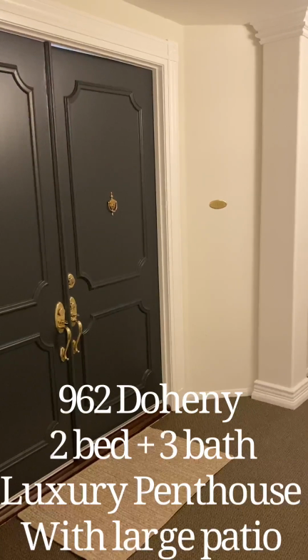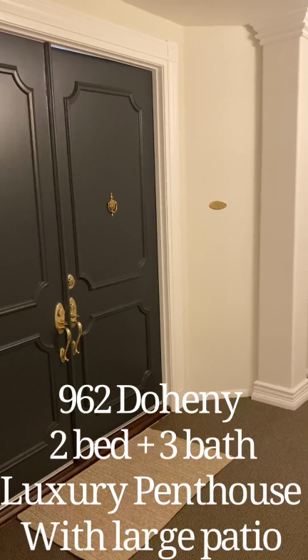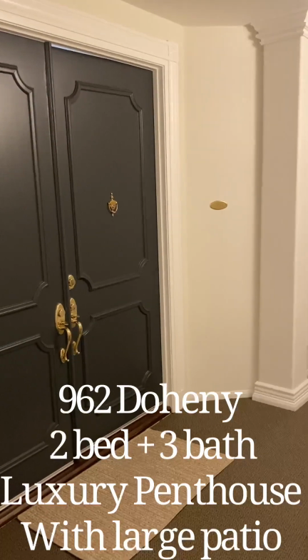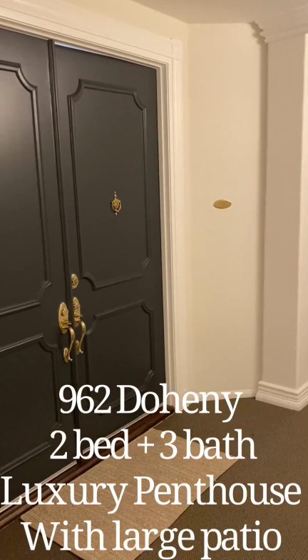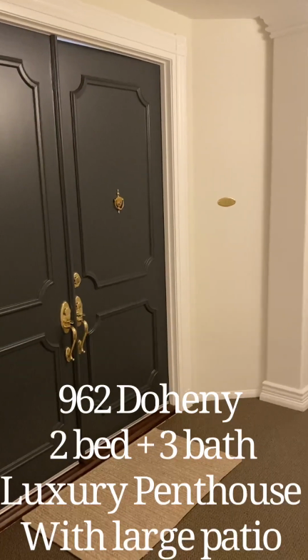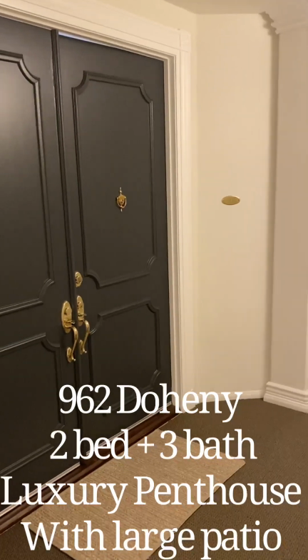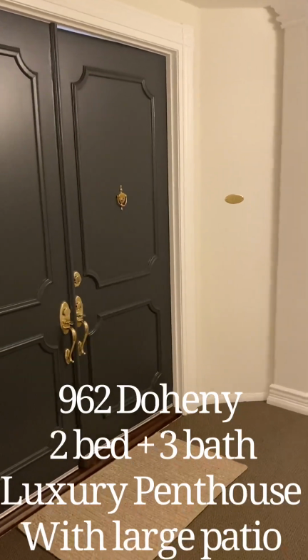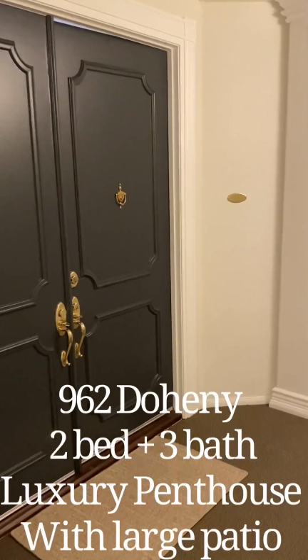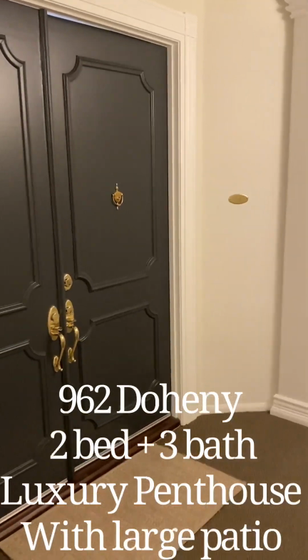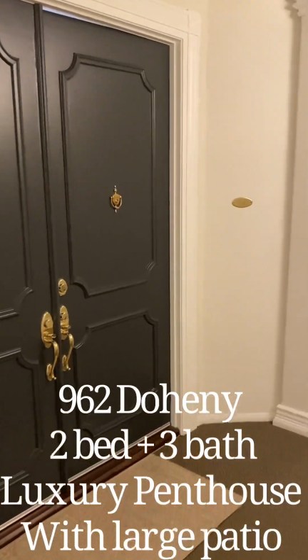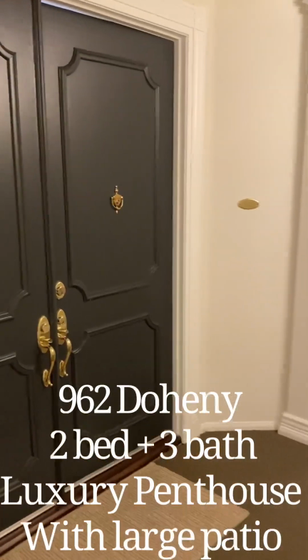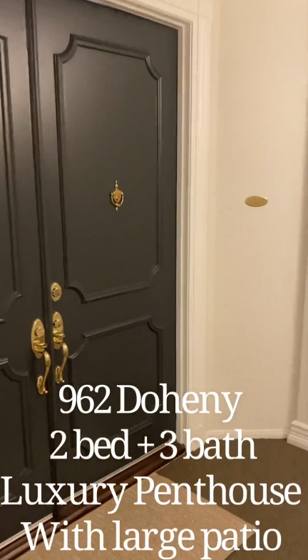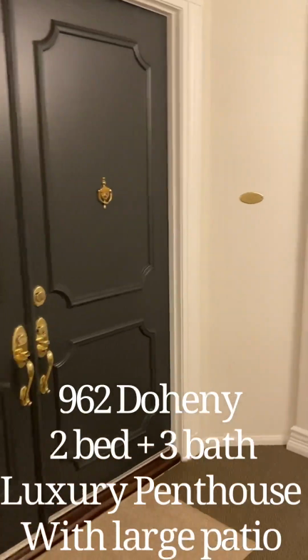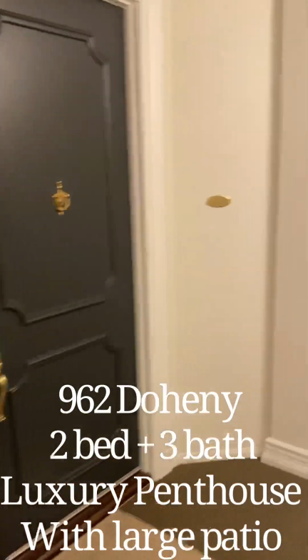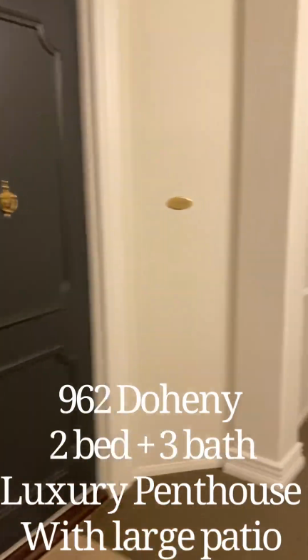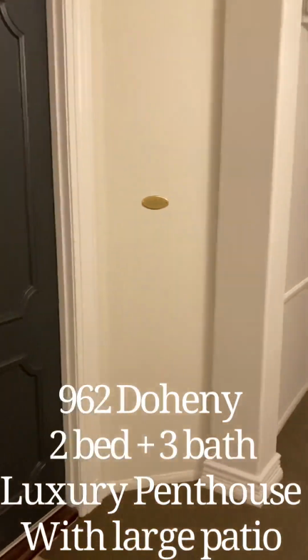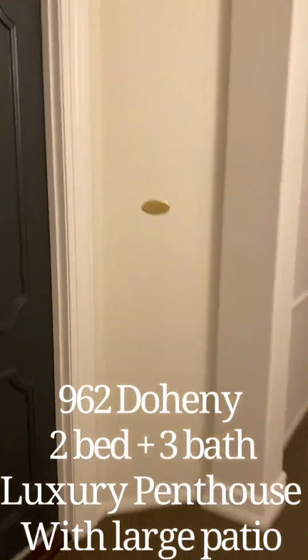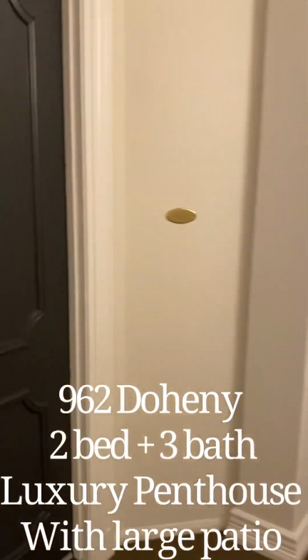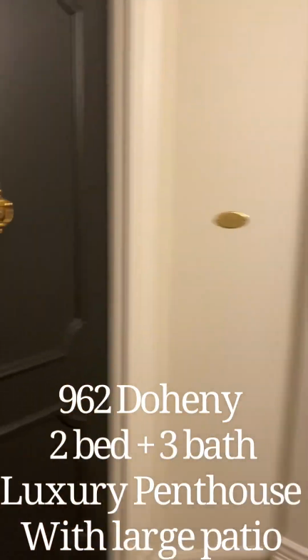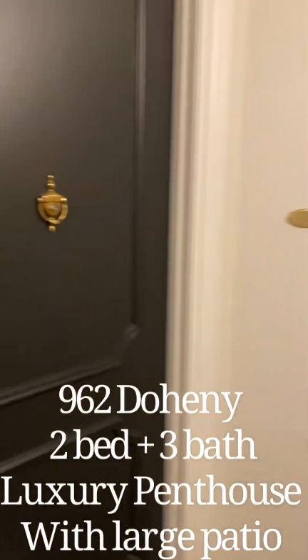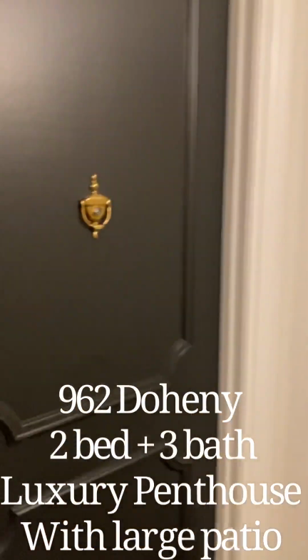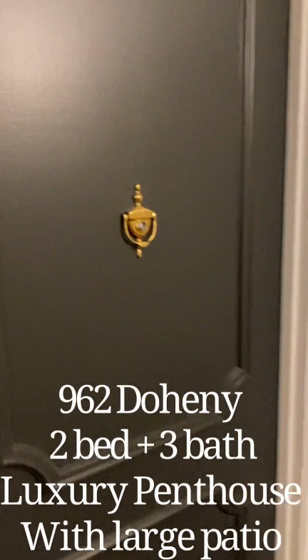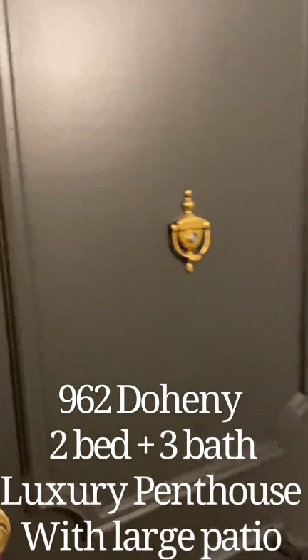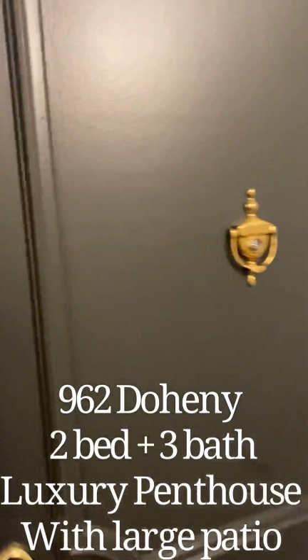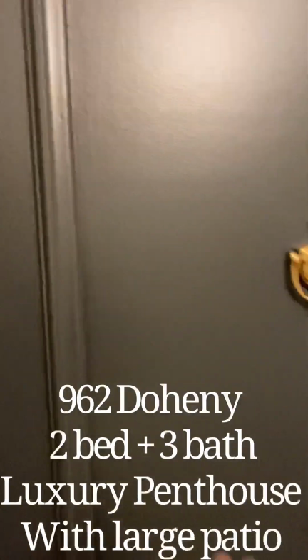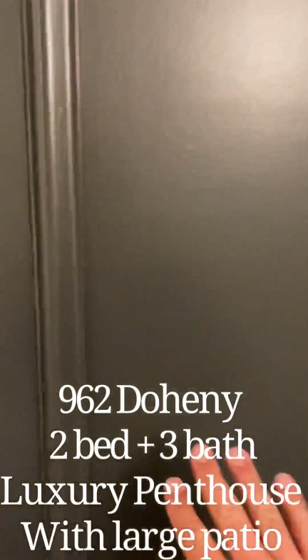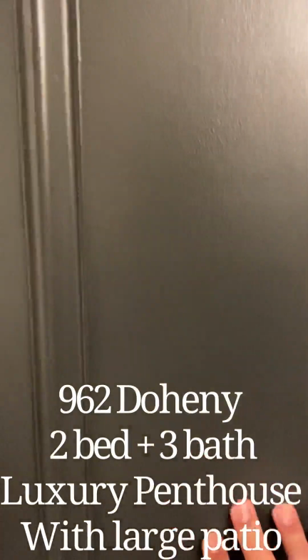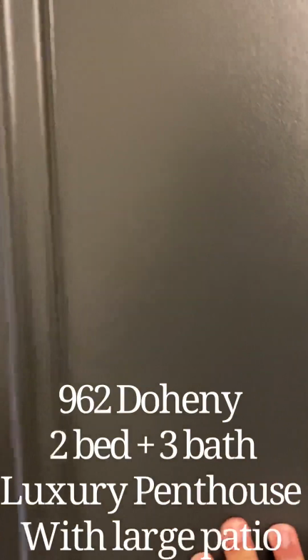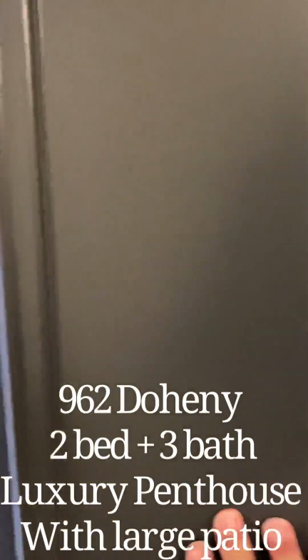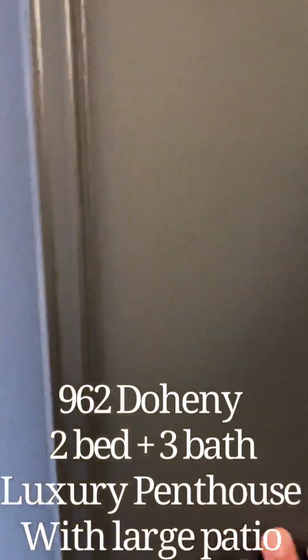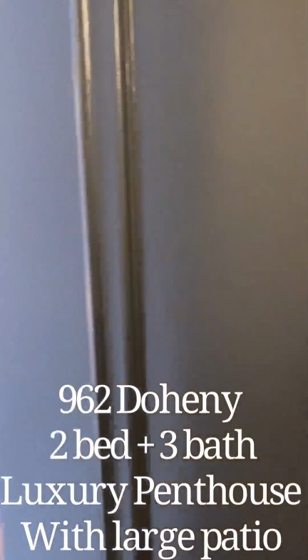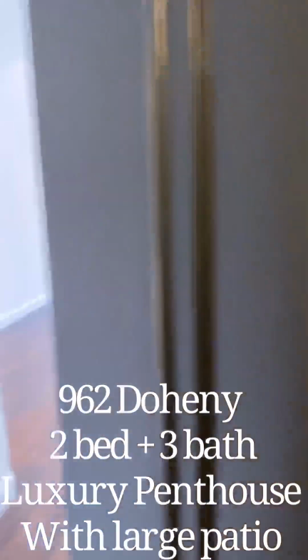Hi, welcome to 960 Doheny, unit 403. This is a two-bed, two-and-a-half bath.